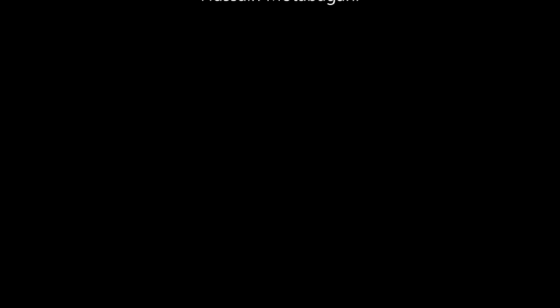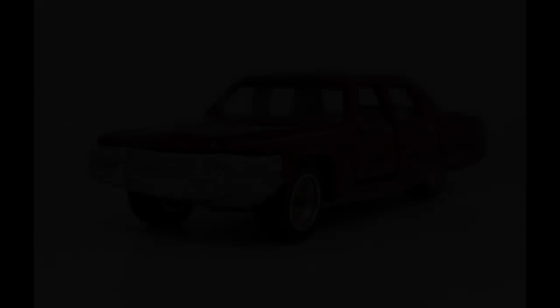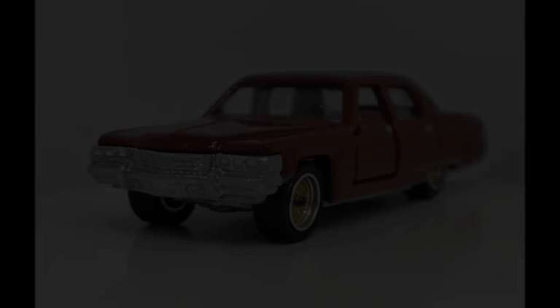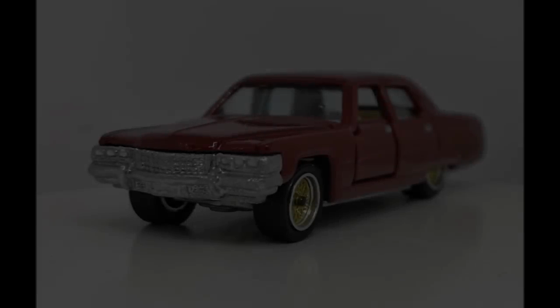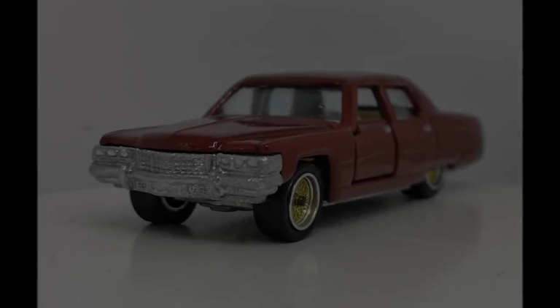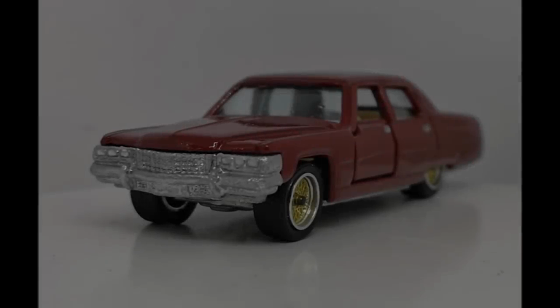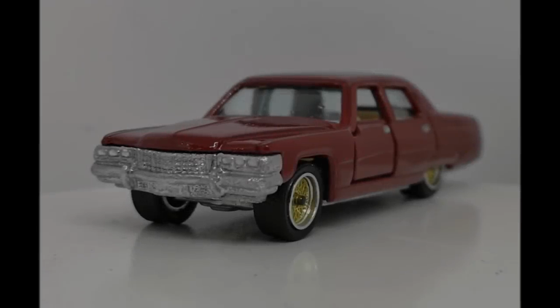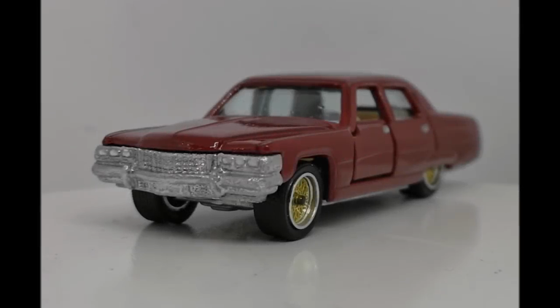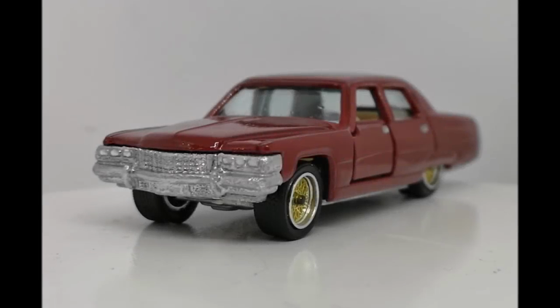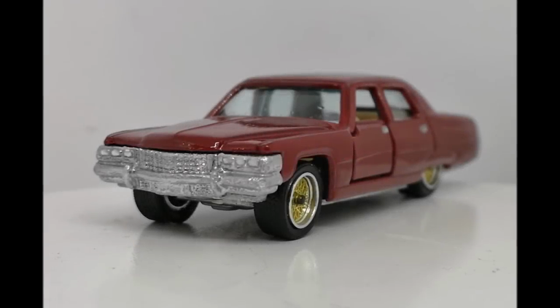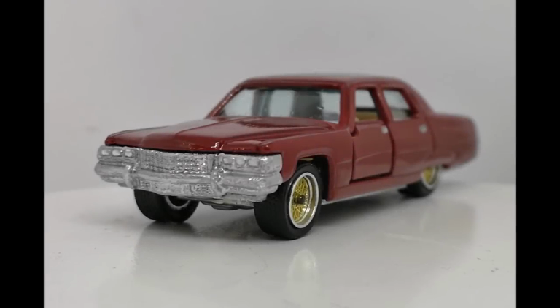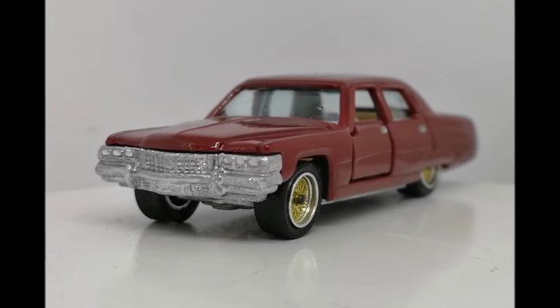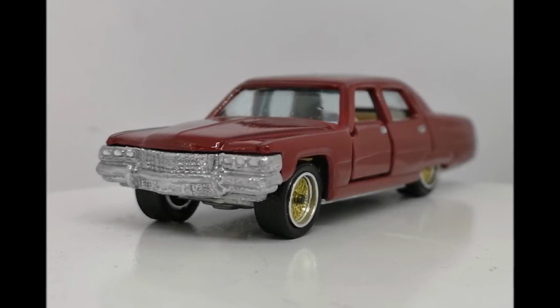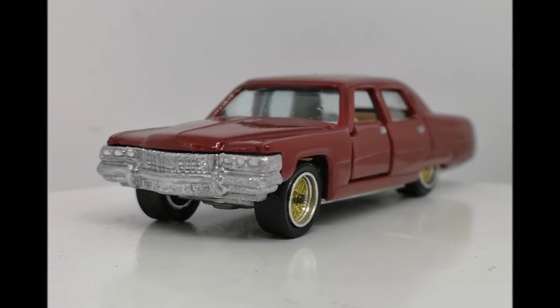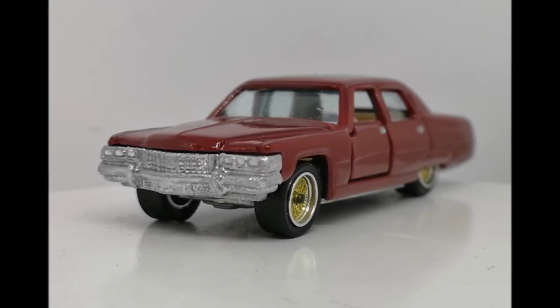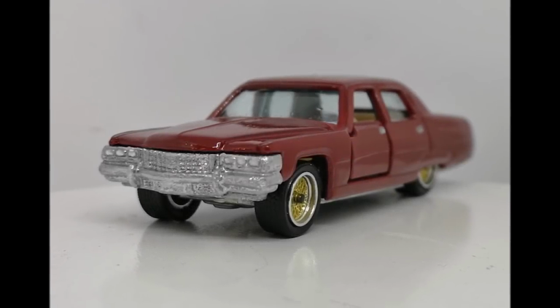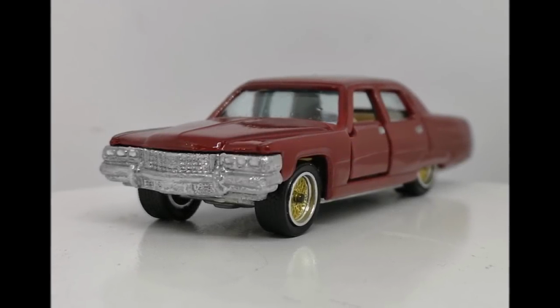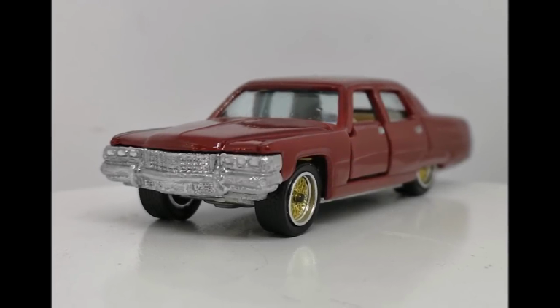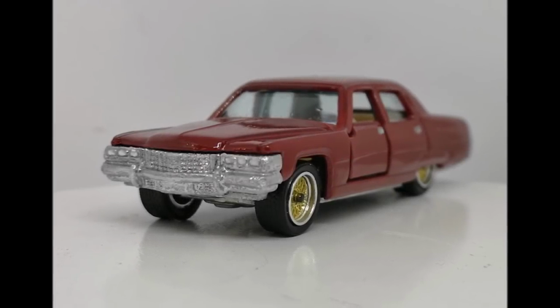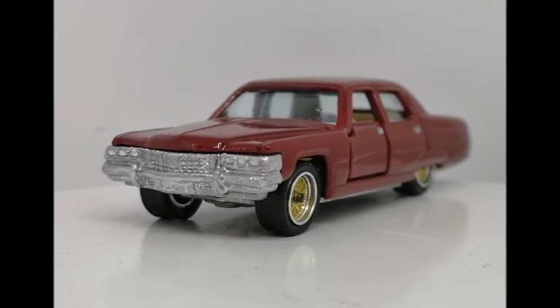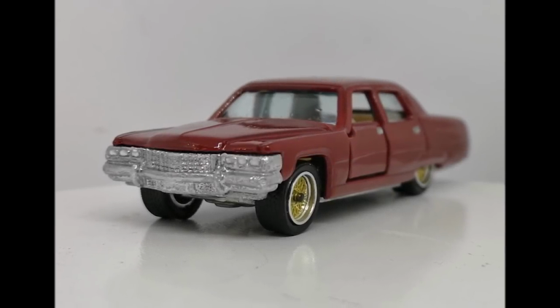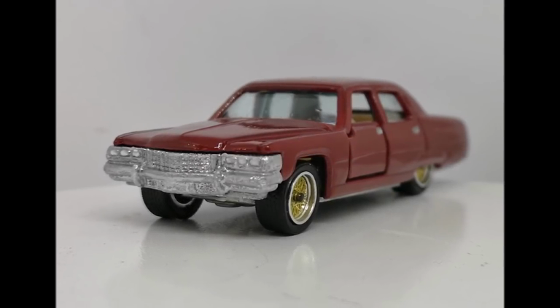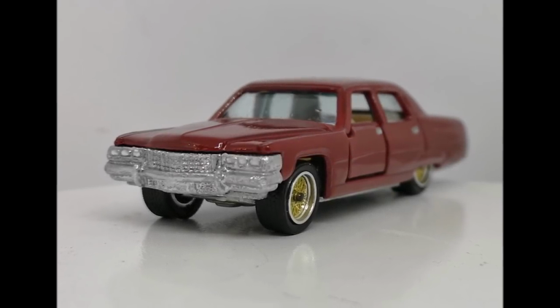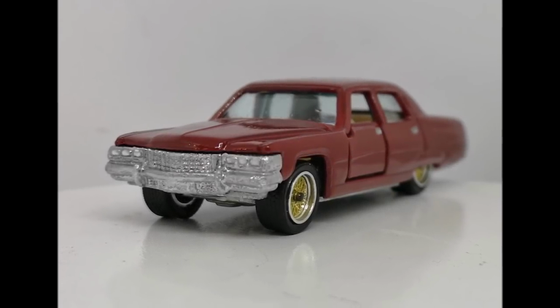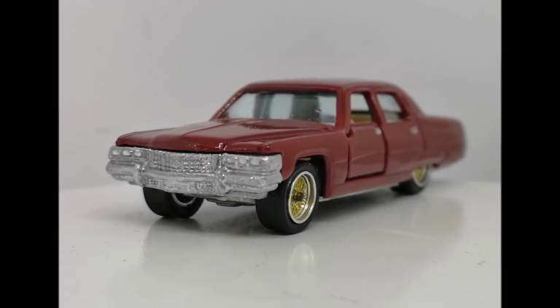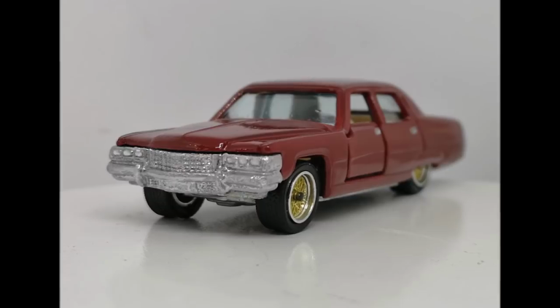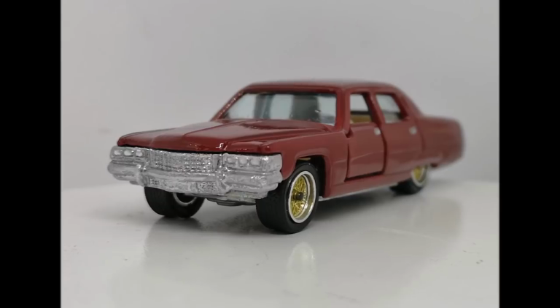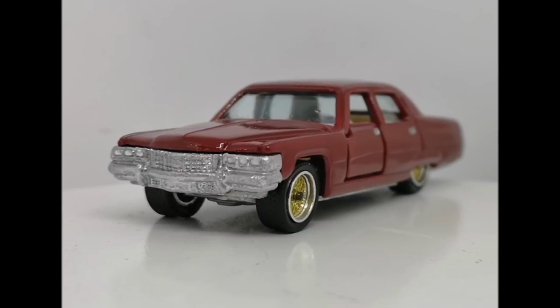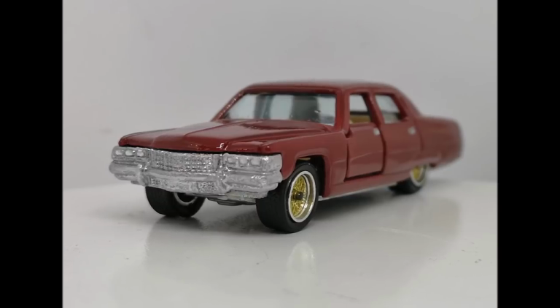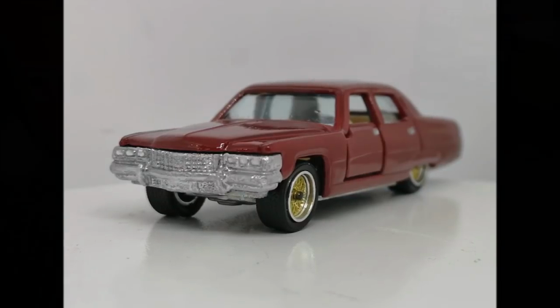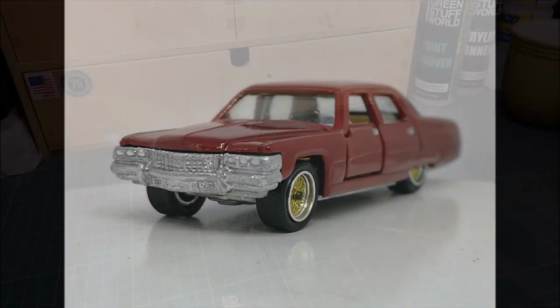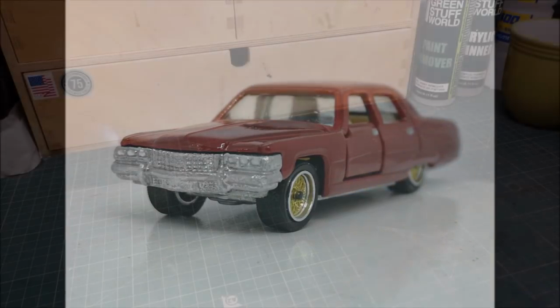Thanks to my patrons, and thanks very much everybody else for watching. I'm going to leave you with the unboxing now. Cheers.